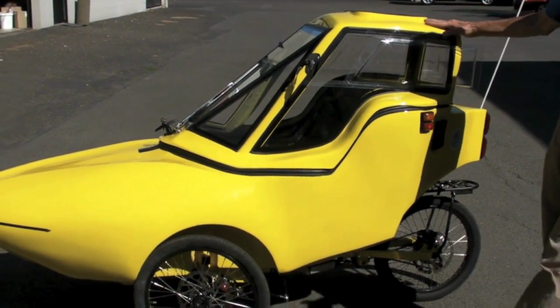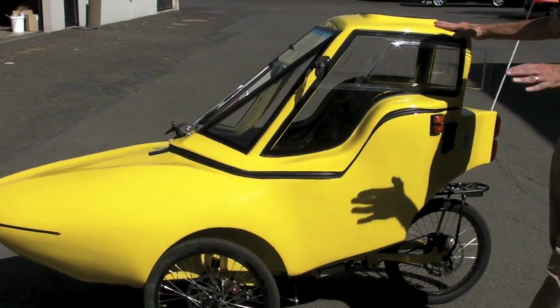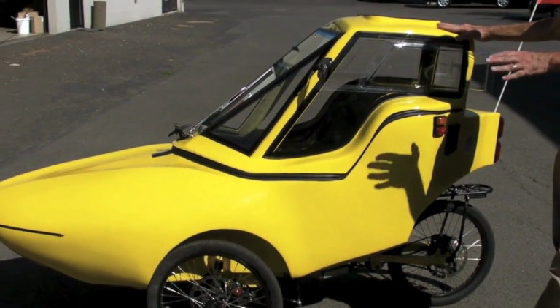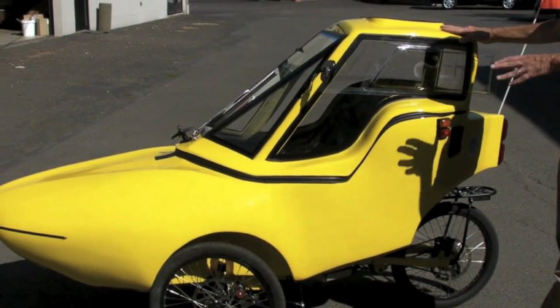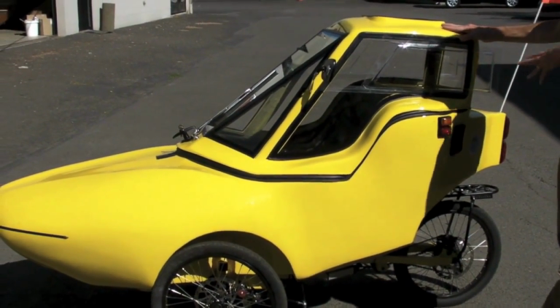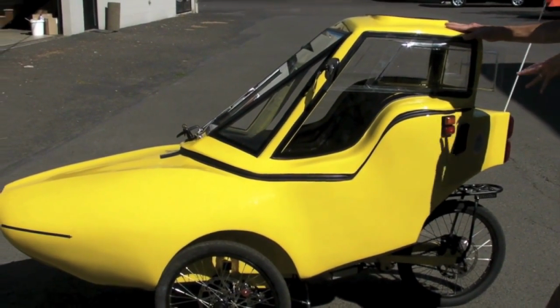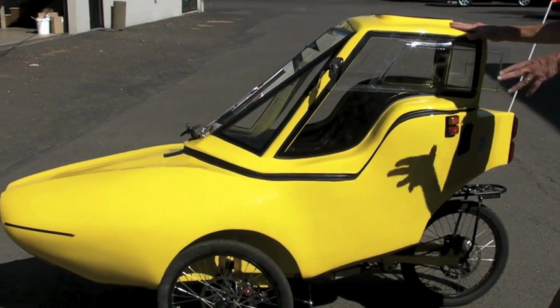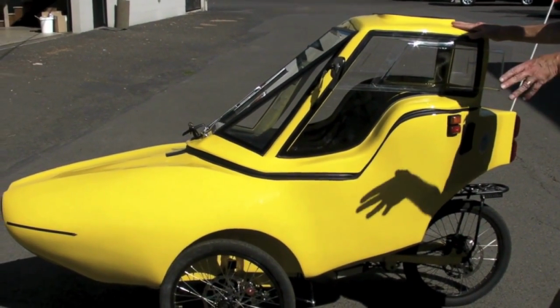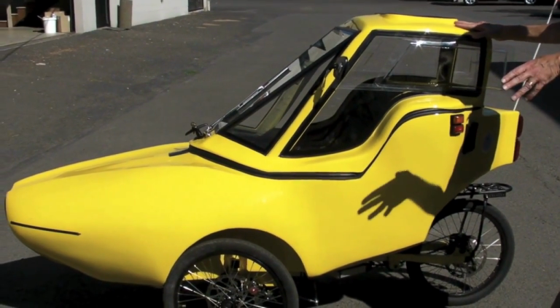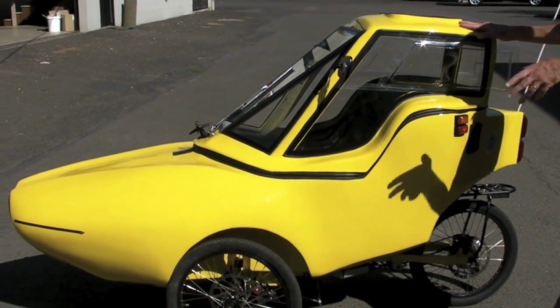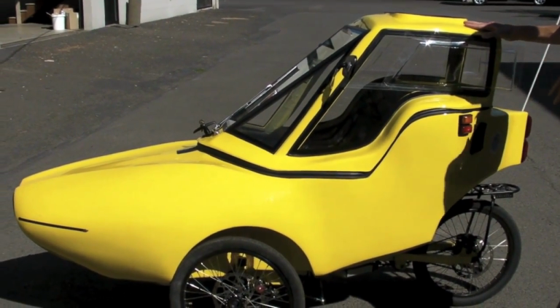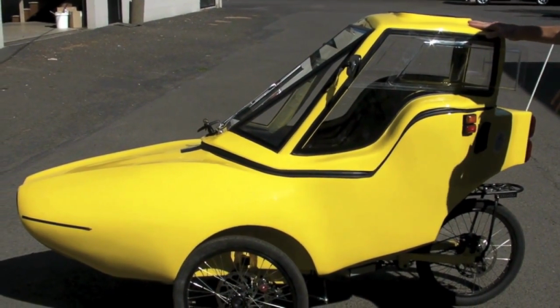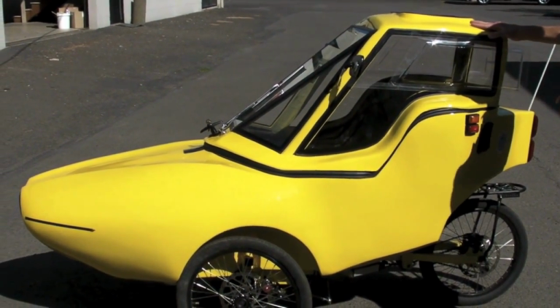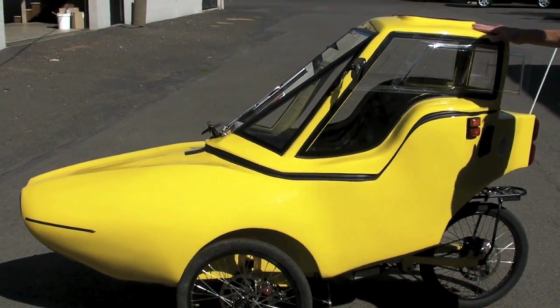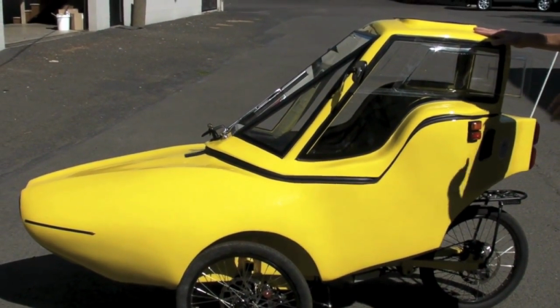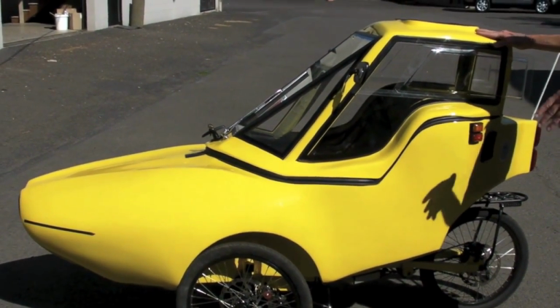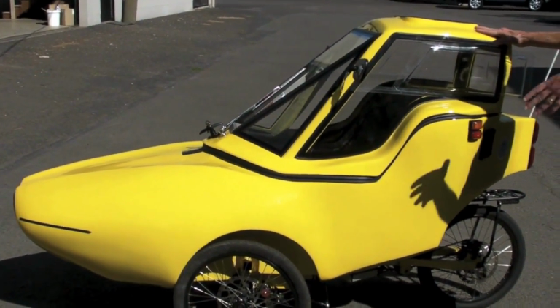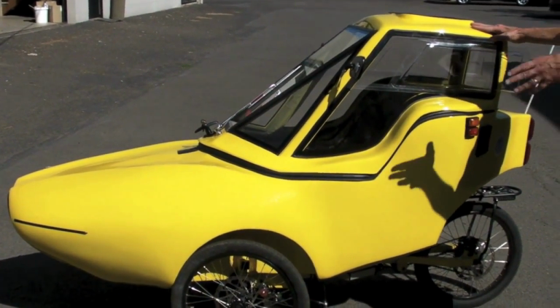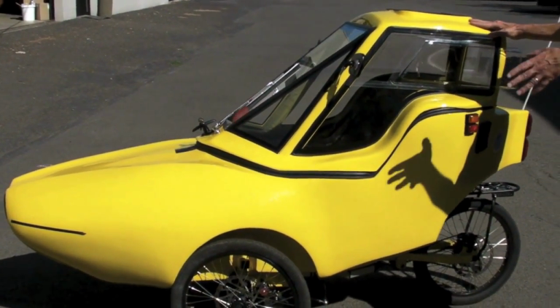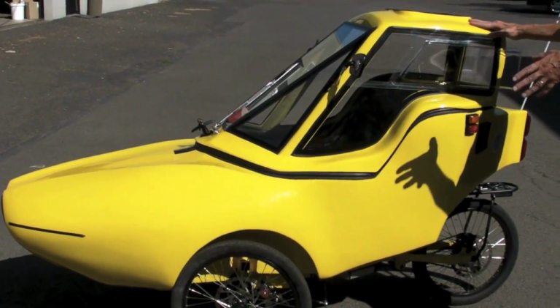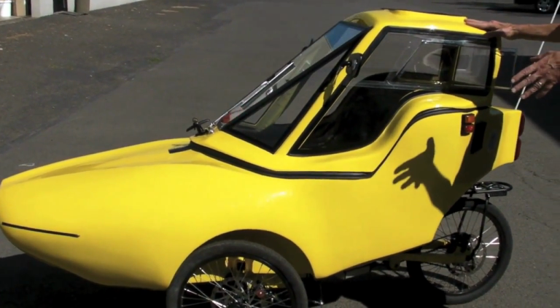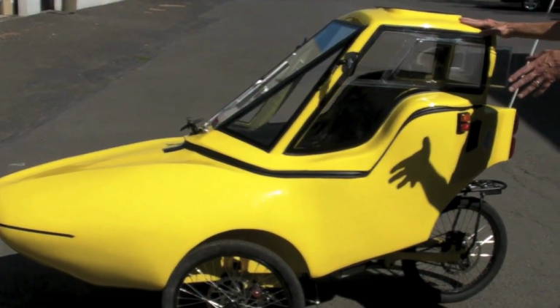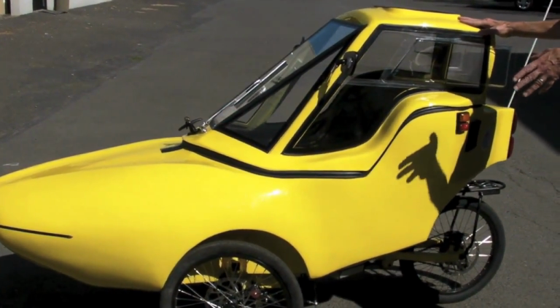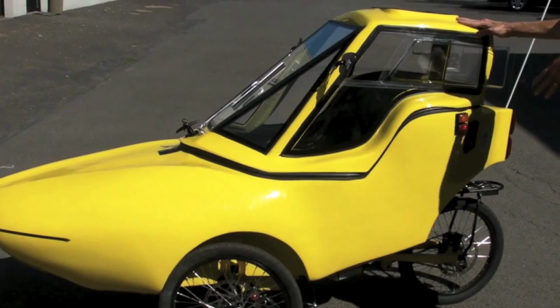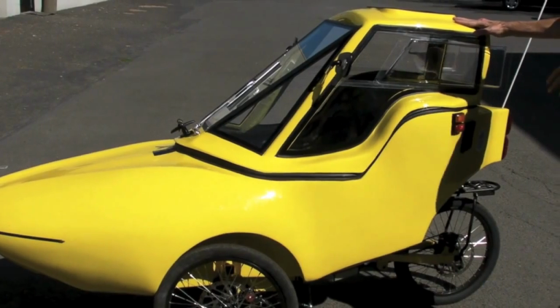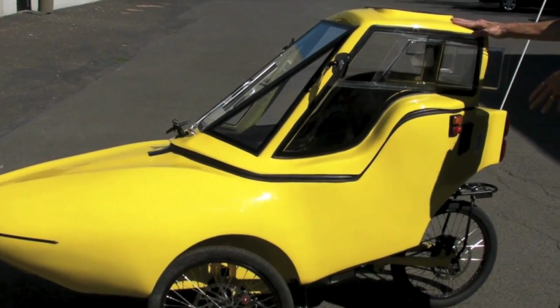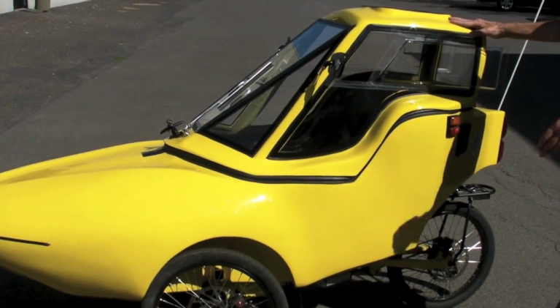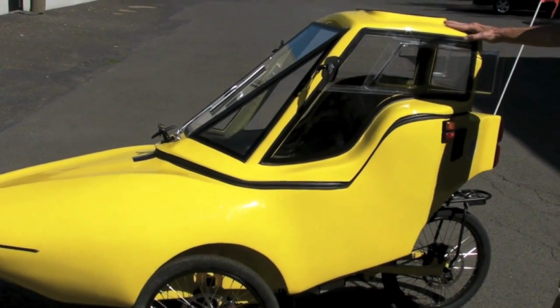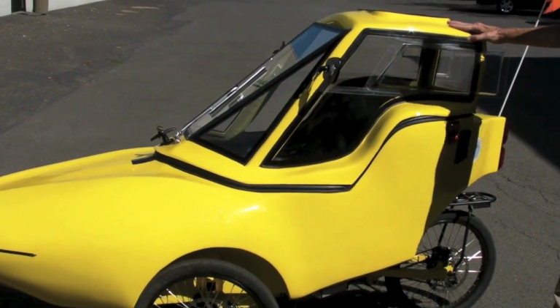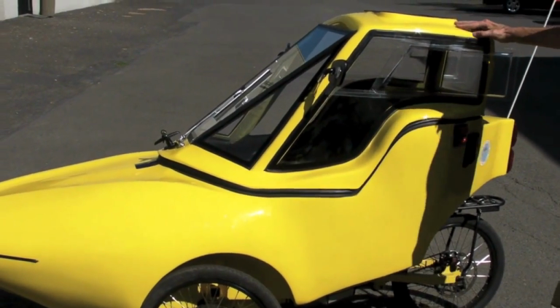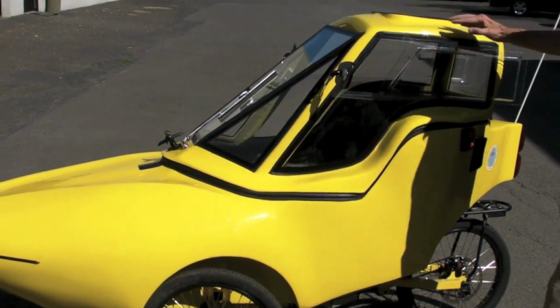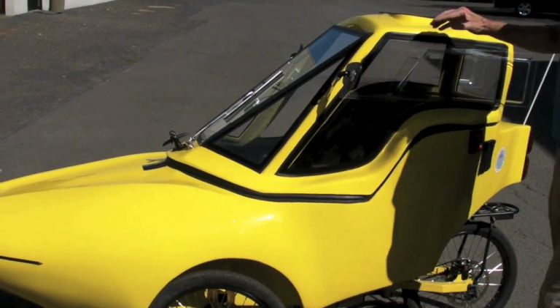This particular model has three disc brakes — mechanical, 200 millimeter front and back all the way around.